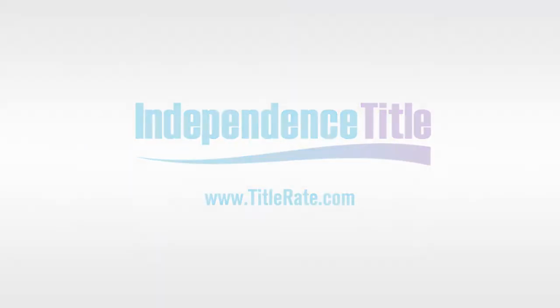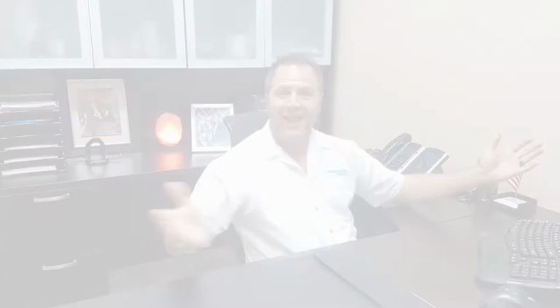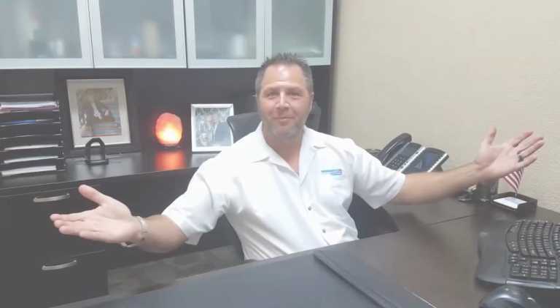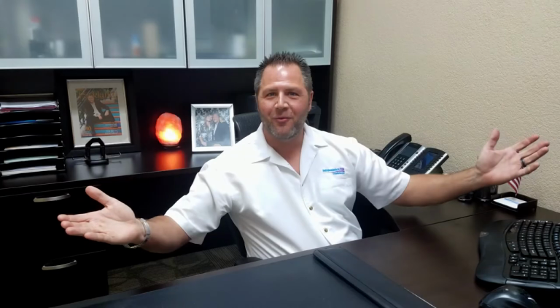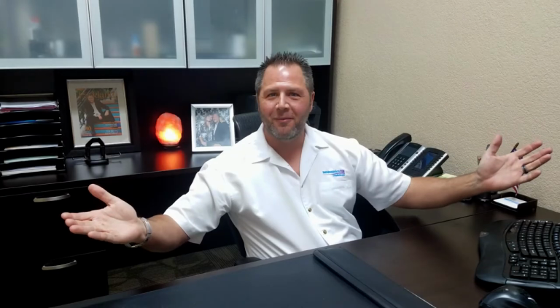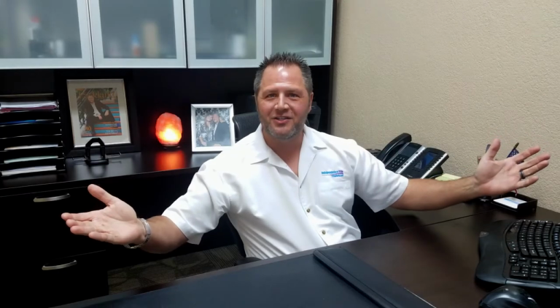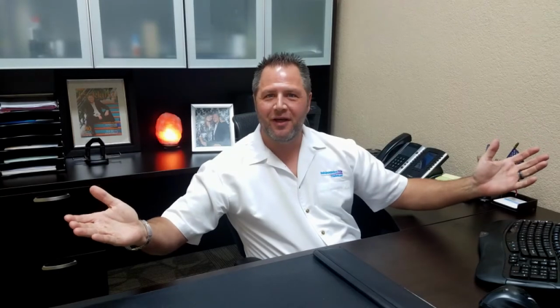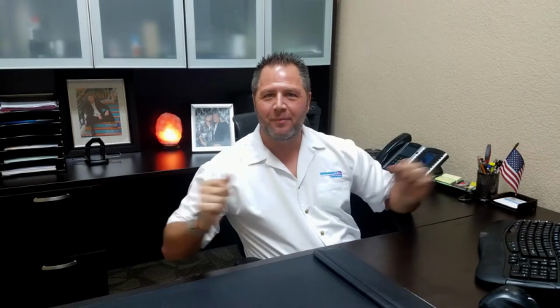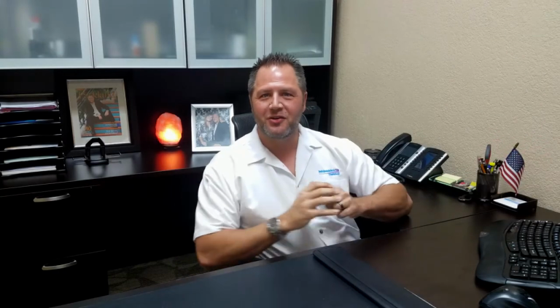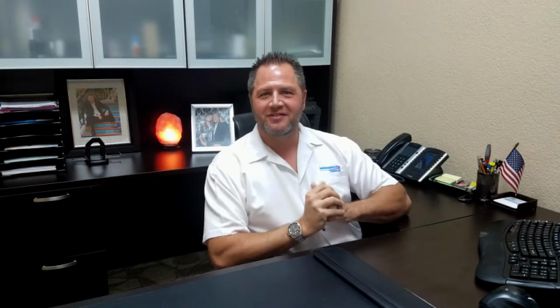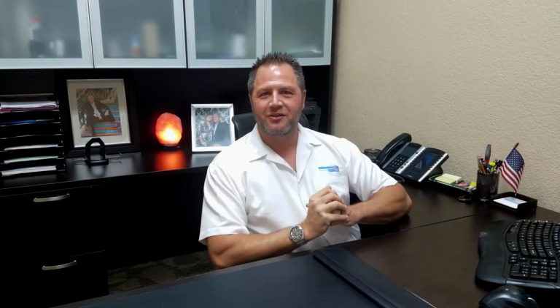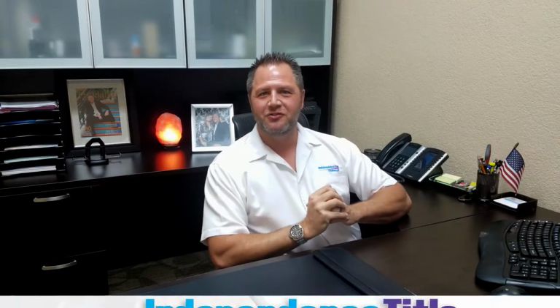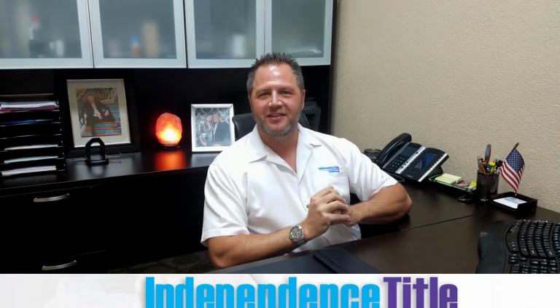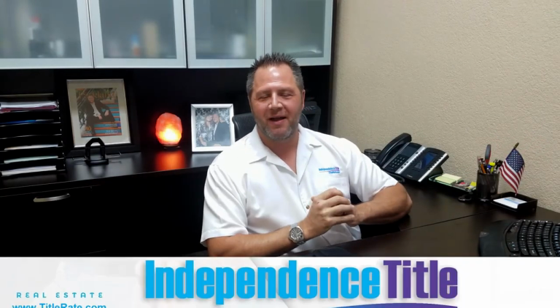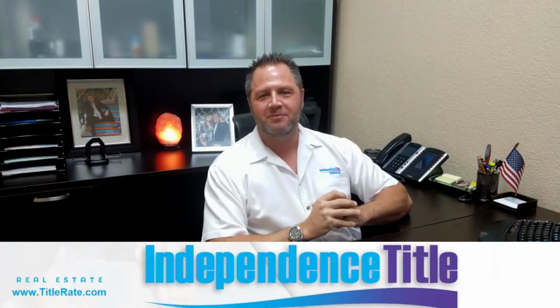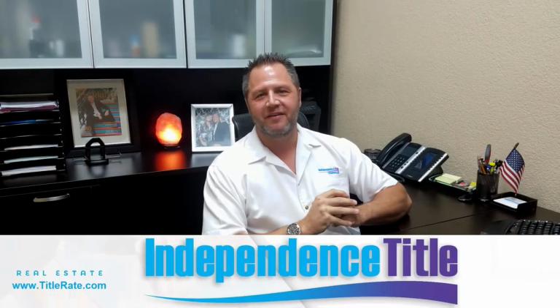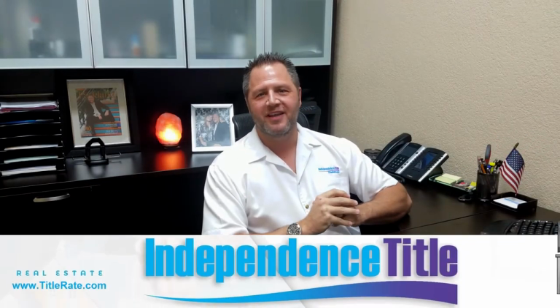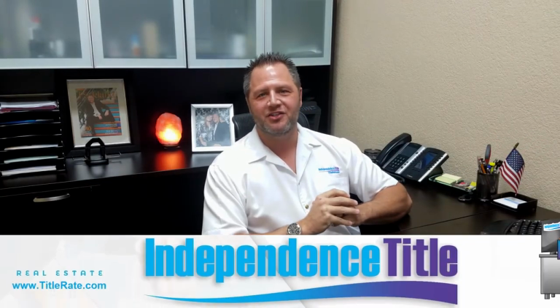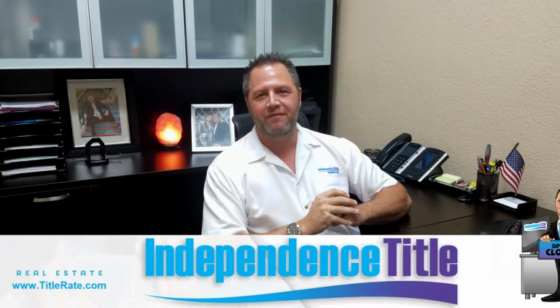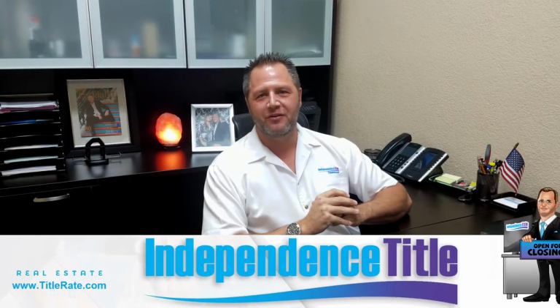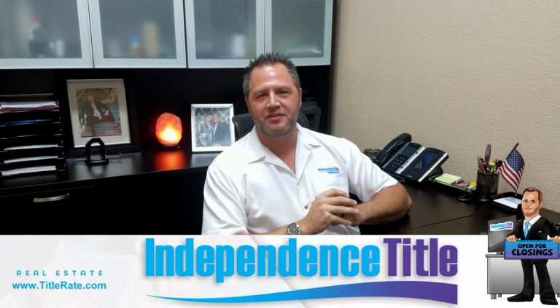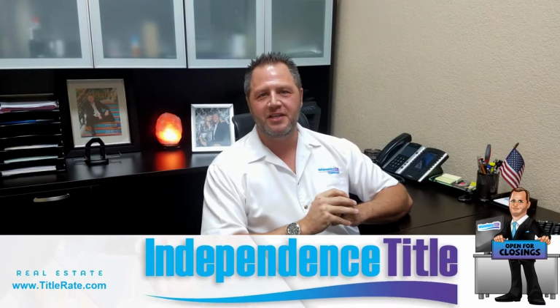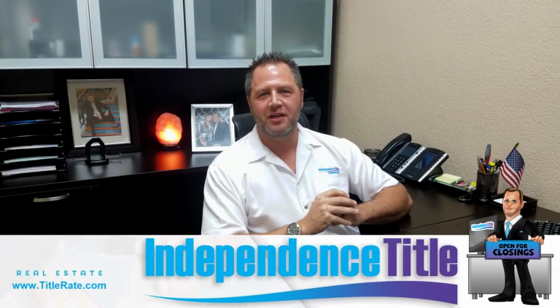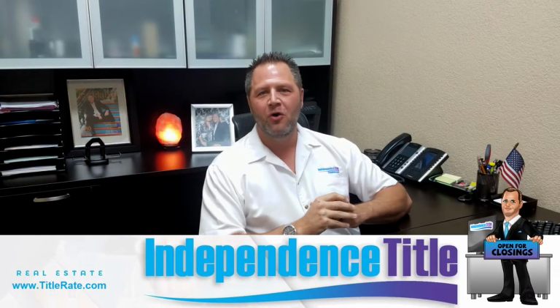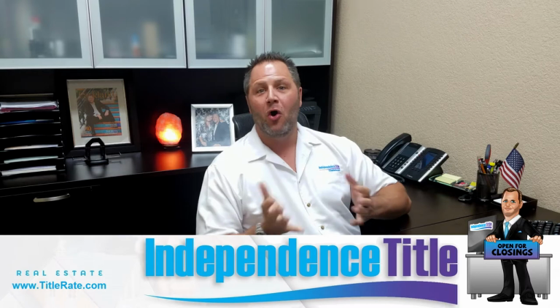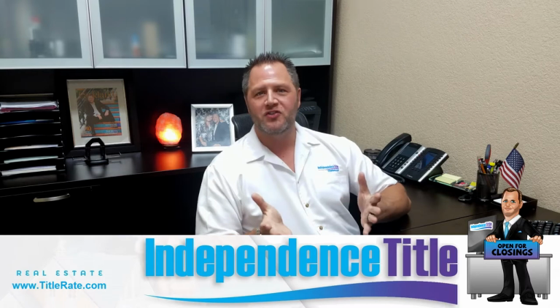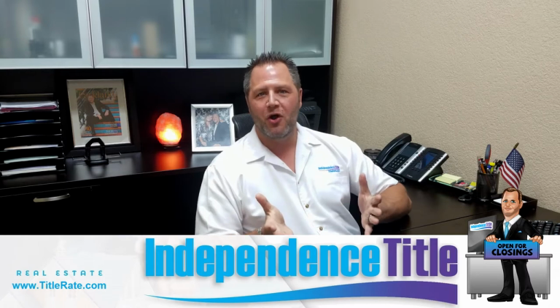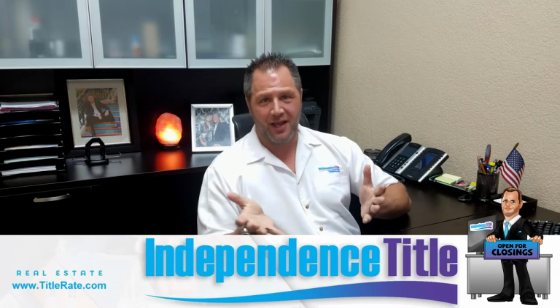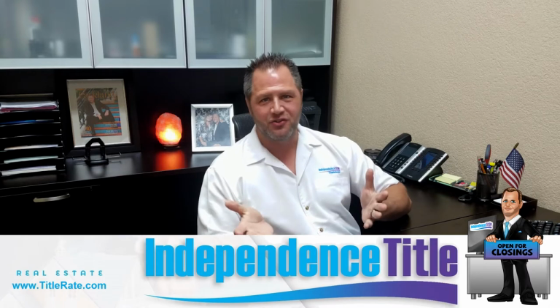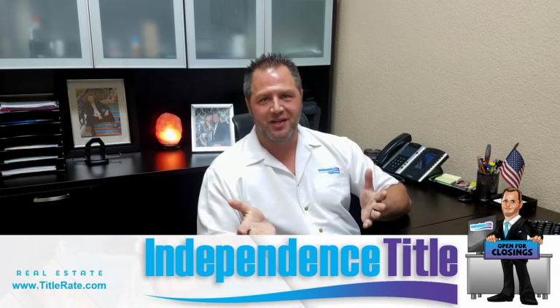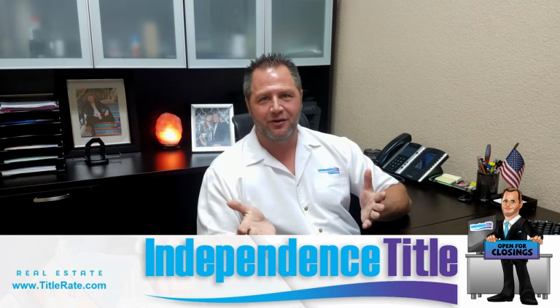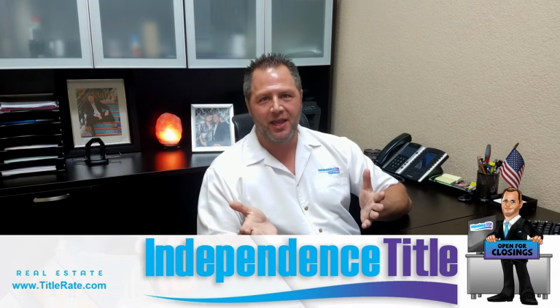Hey everybody, welcome back to another episode of Title Tuesdays. My name is Kevin Thatcher, the founder and CEO, also known as your Title King.